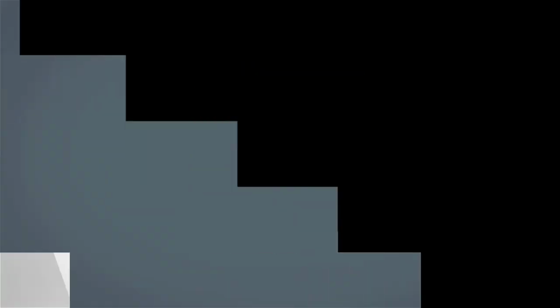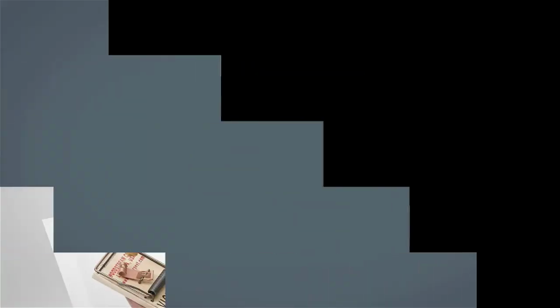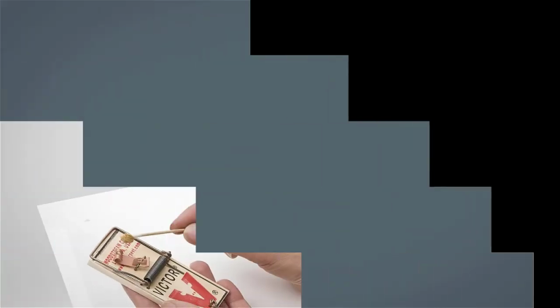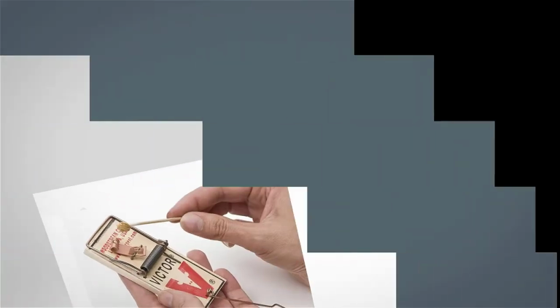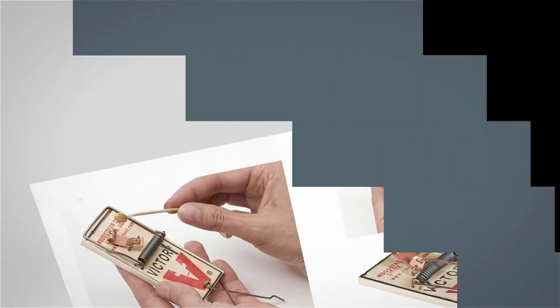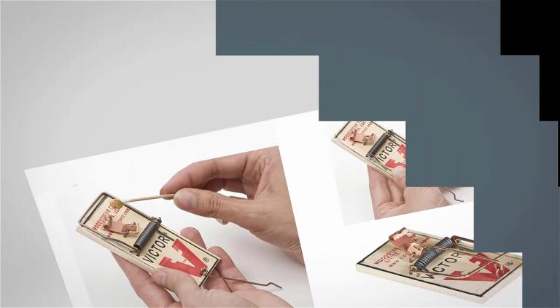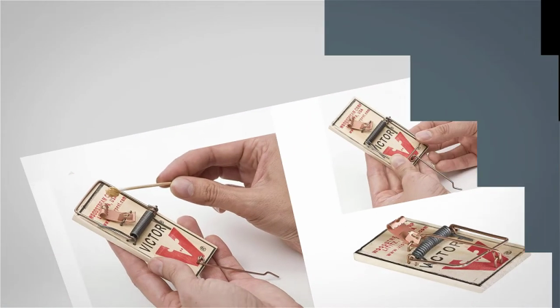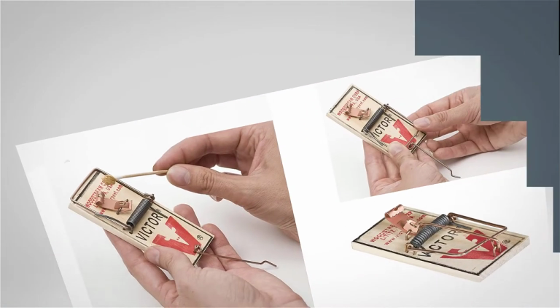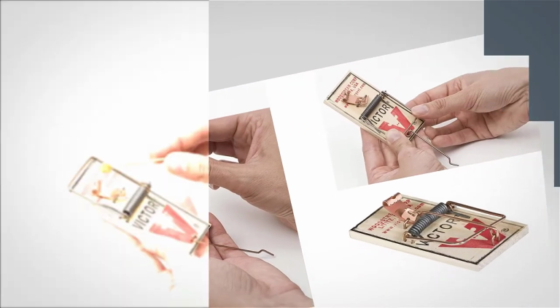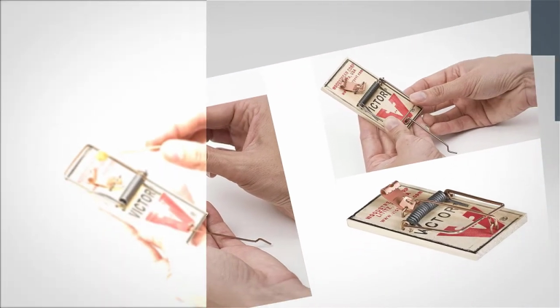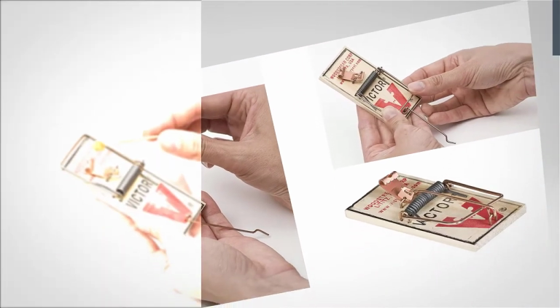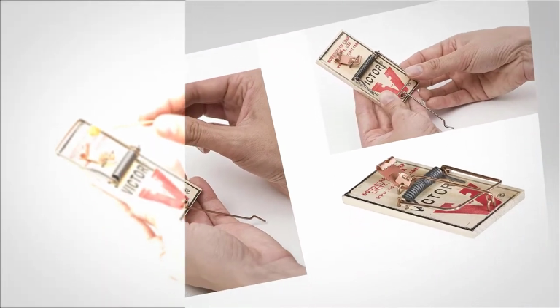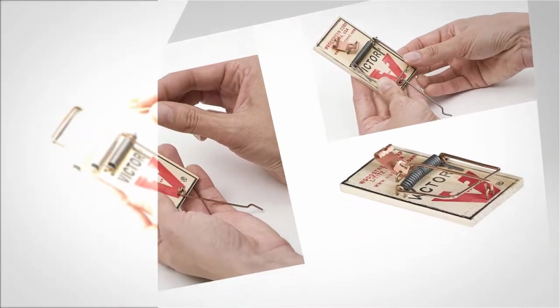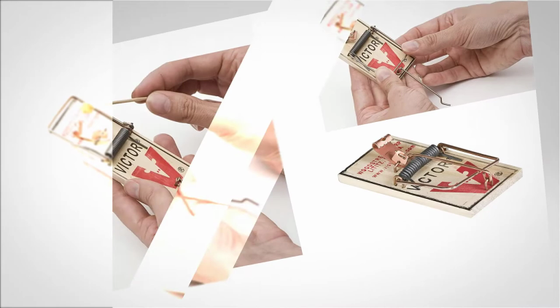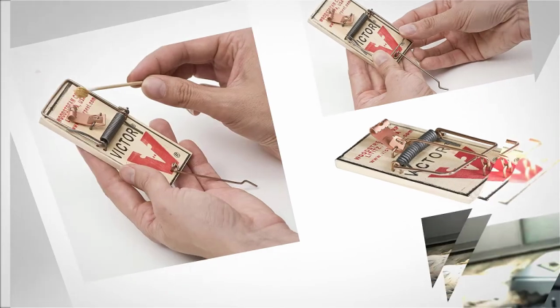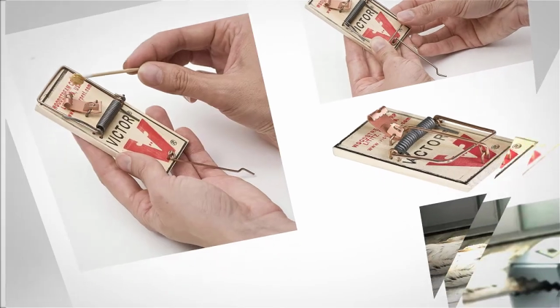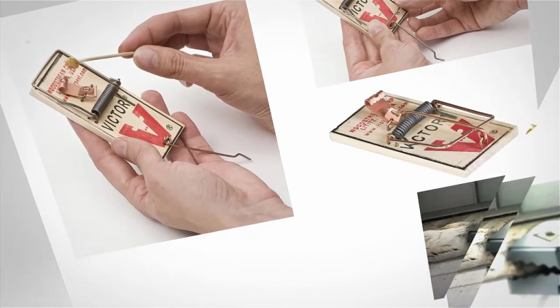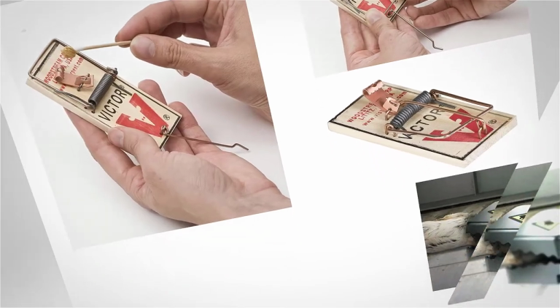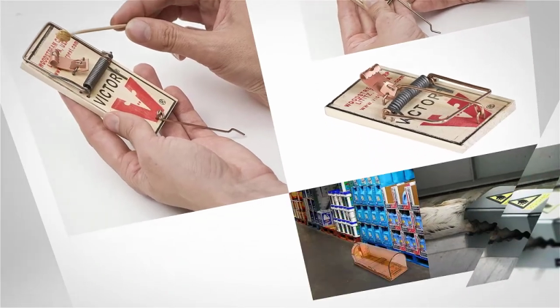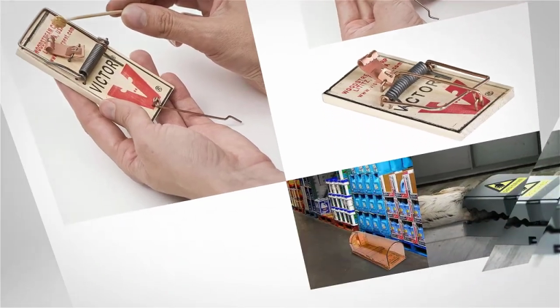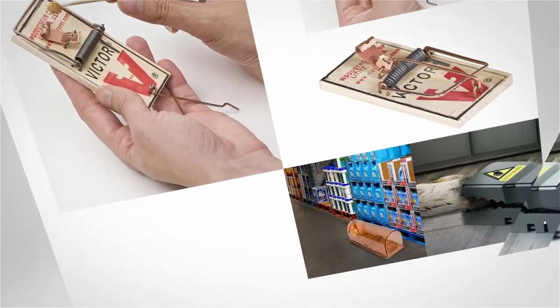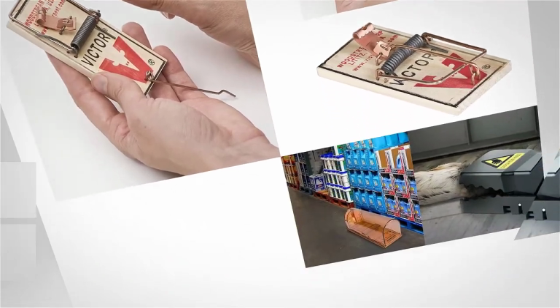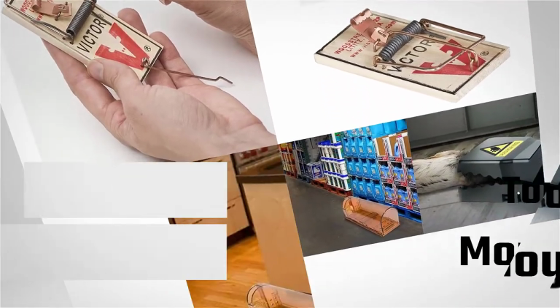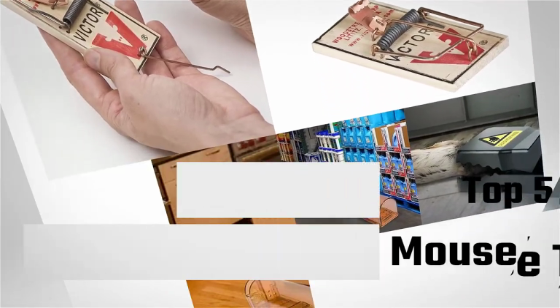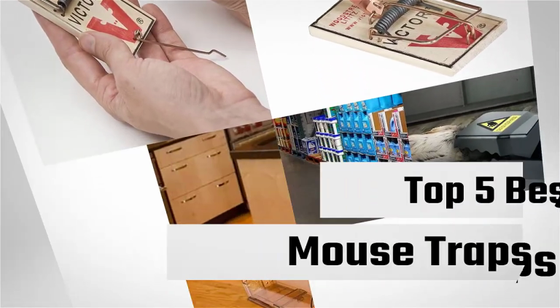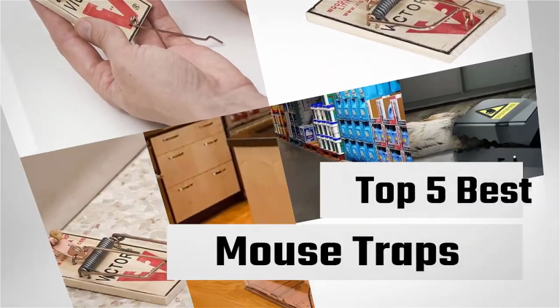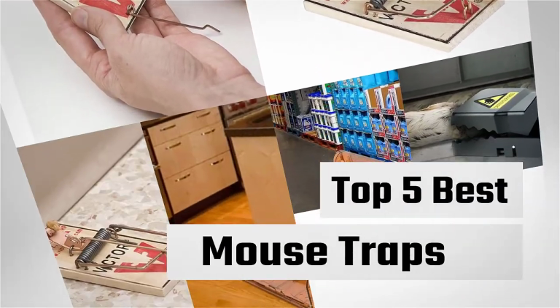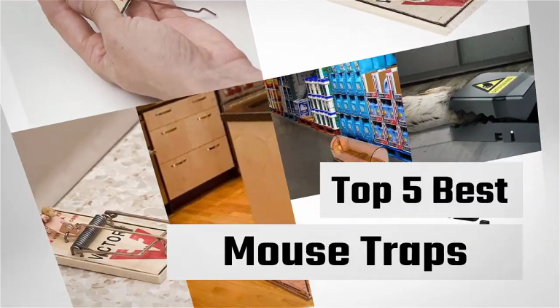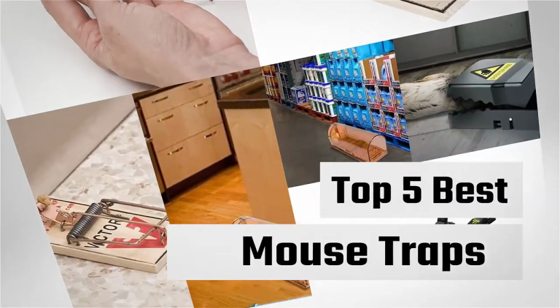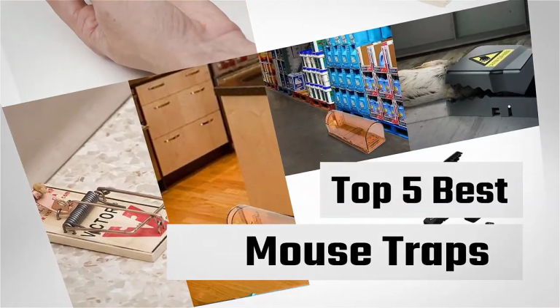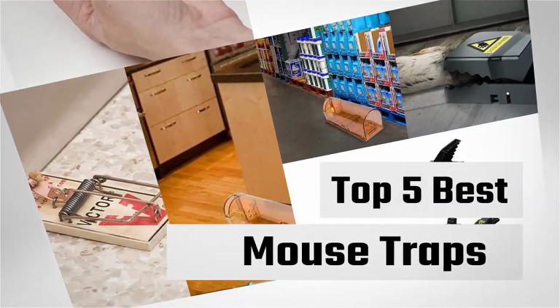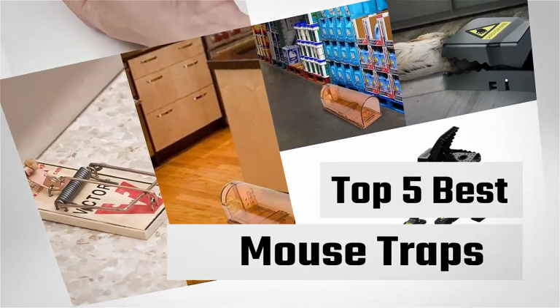If you are looking for the best mouse trap, here is a collection you have got to see. Let's get started.